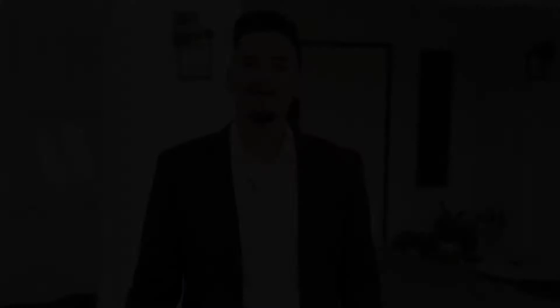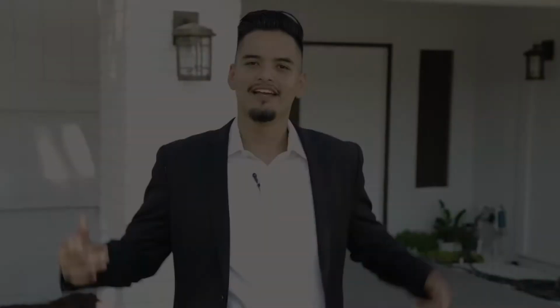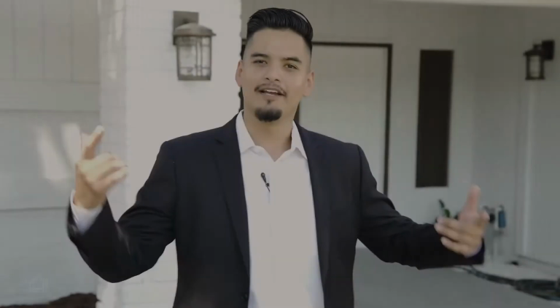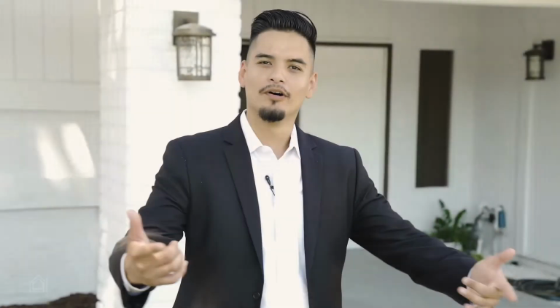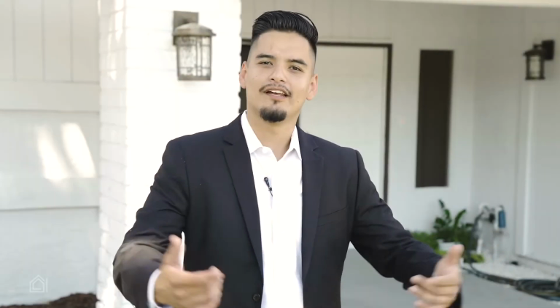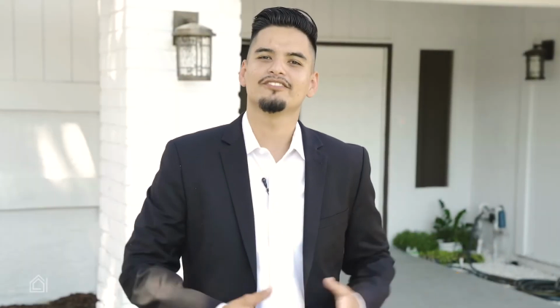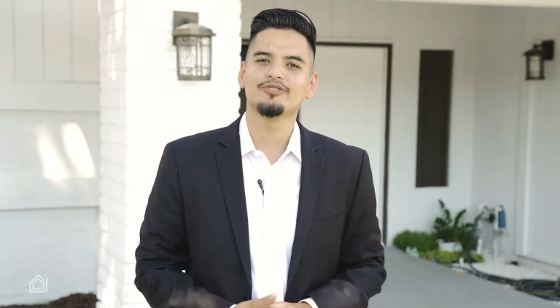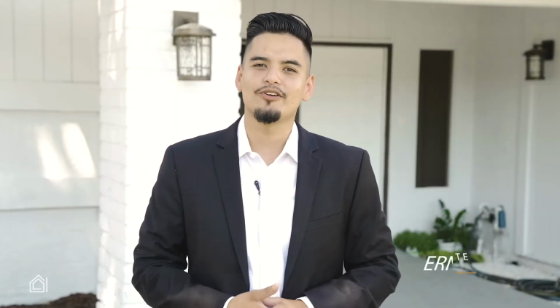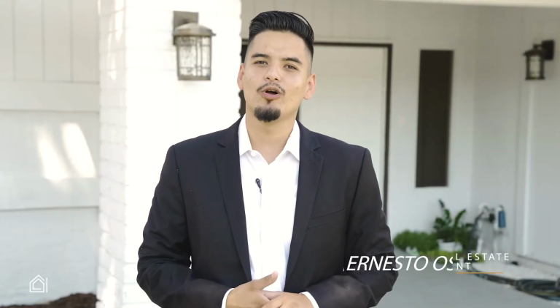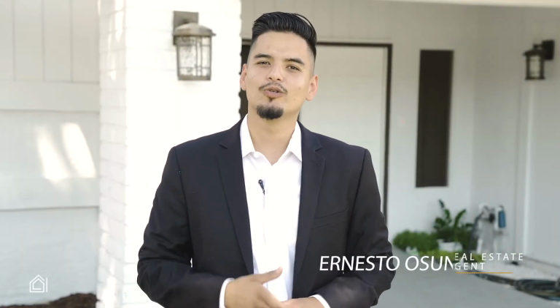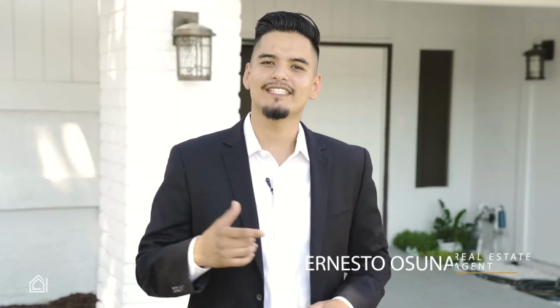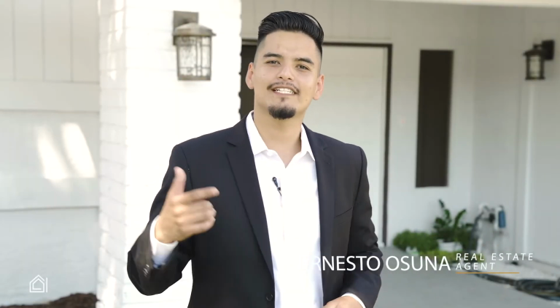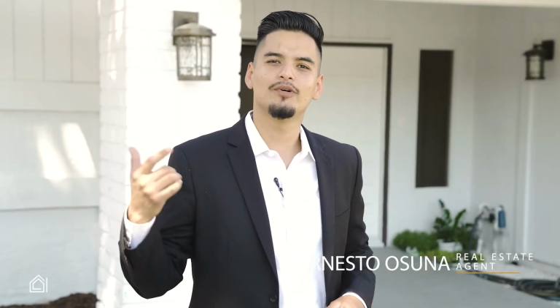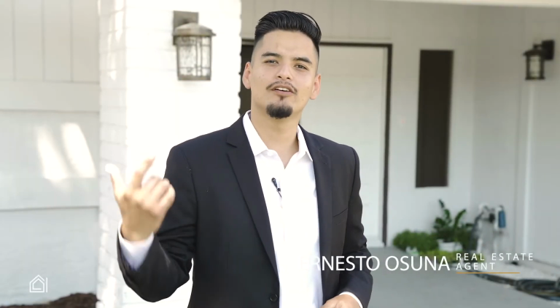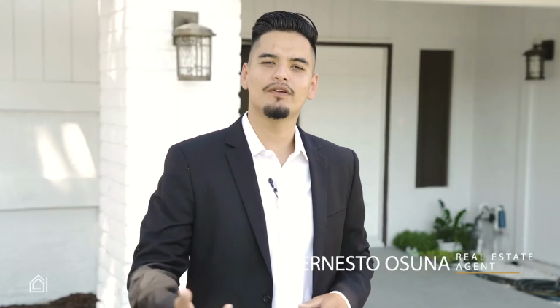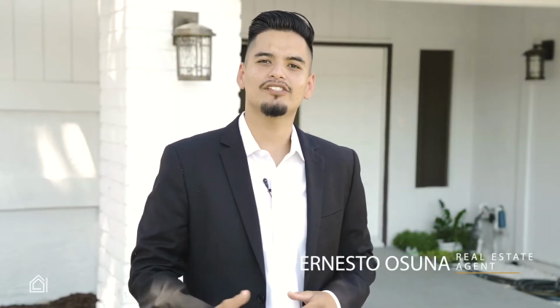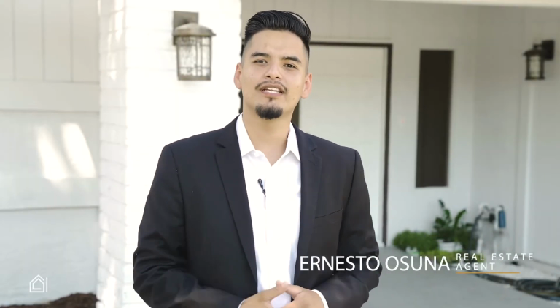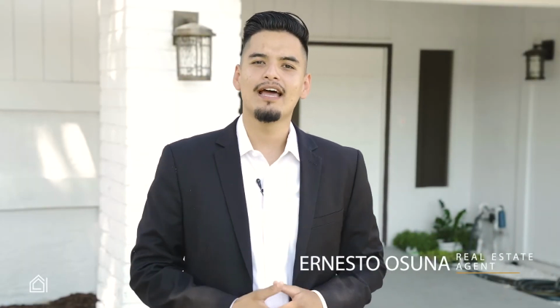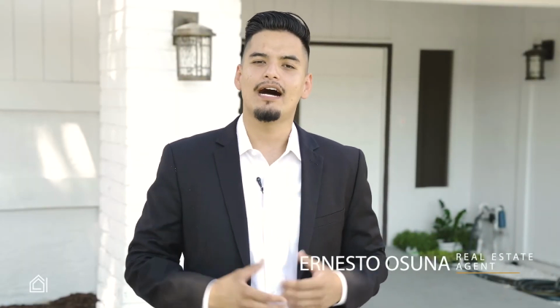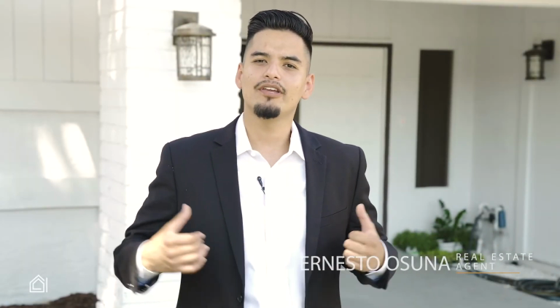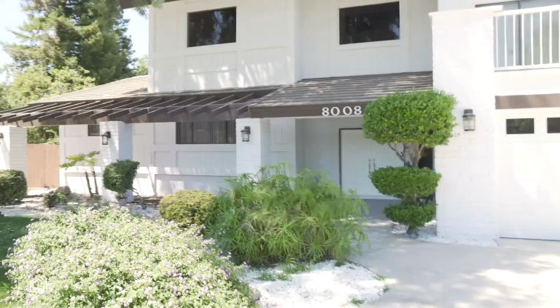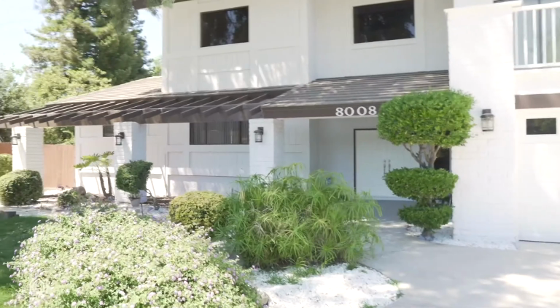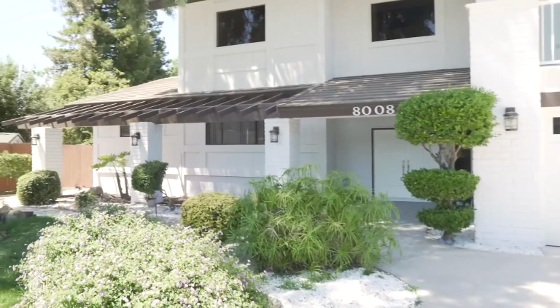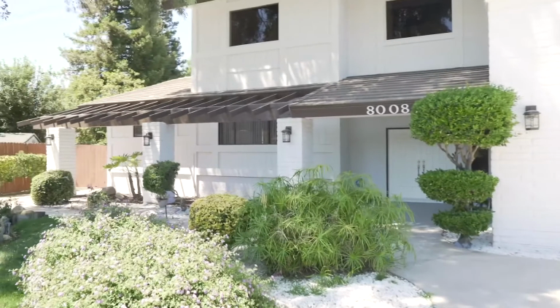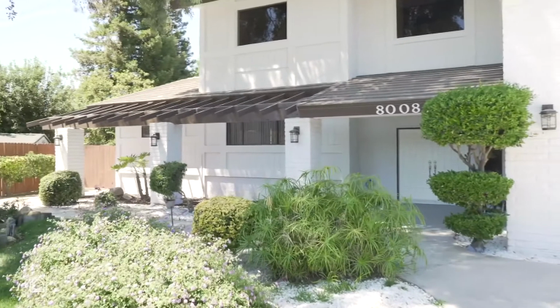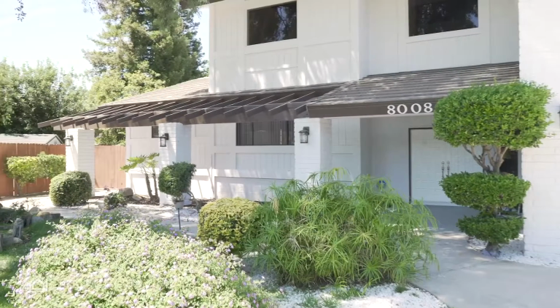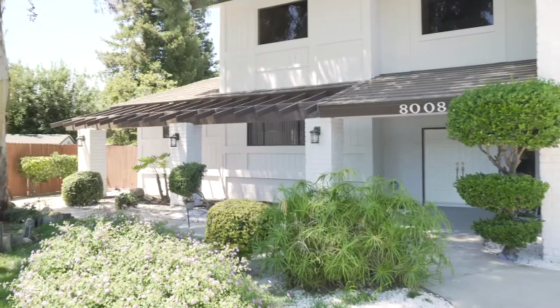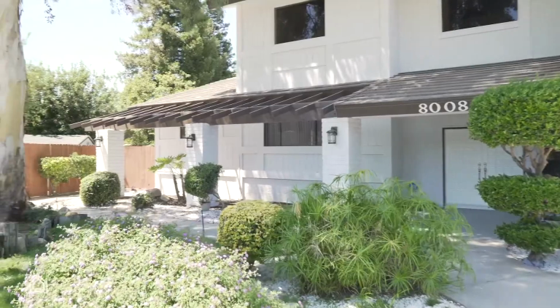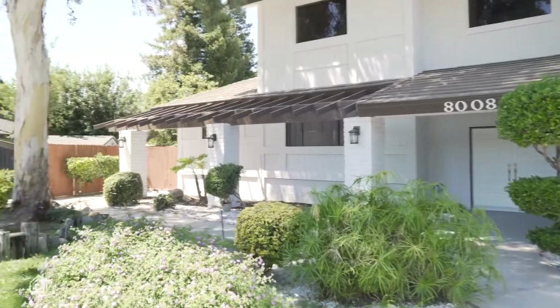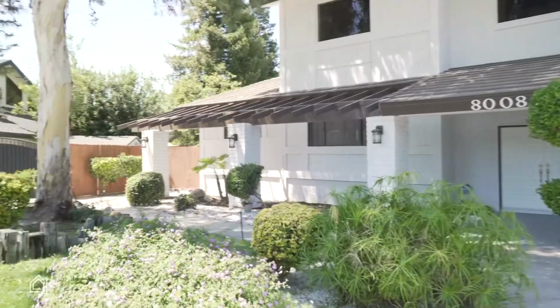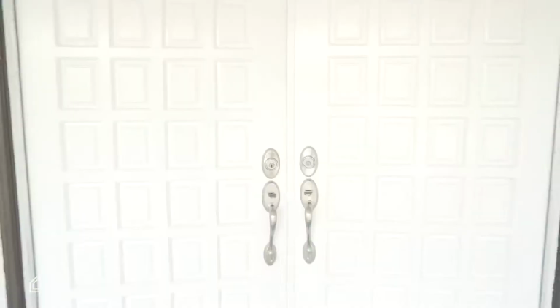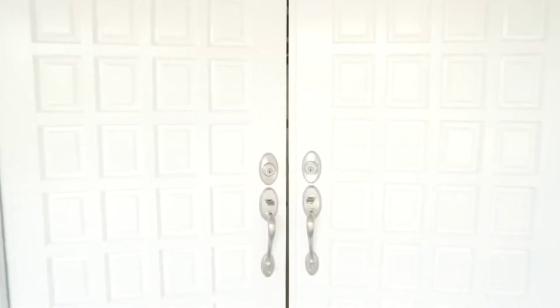Hey everyone, Ernesto Zona, your local 661 Home Connection, out here showcasing this beautiful Stockdale State home.